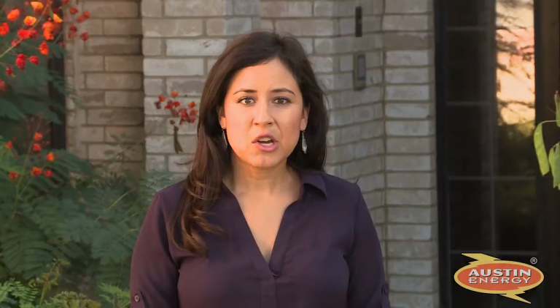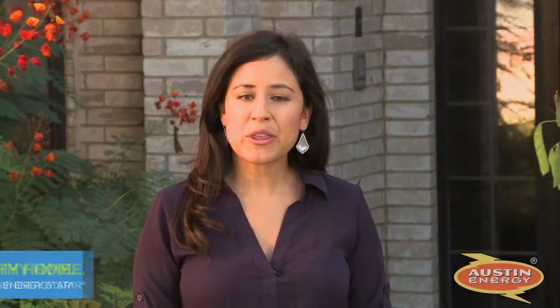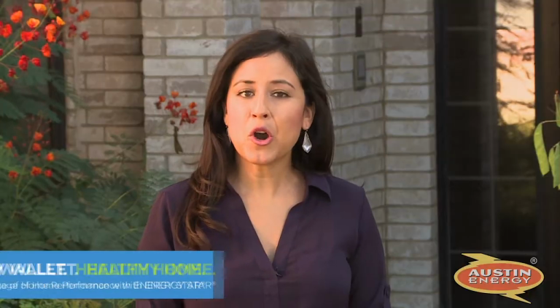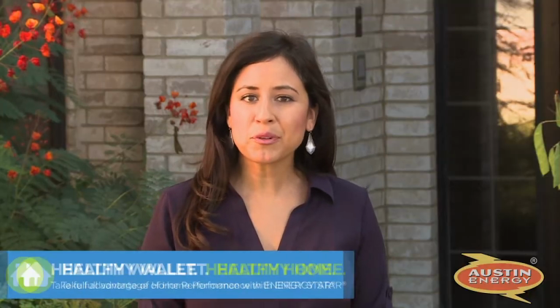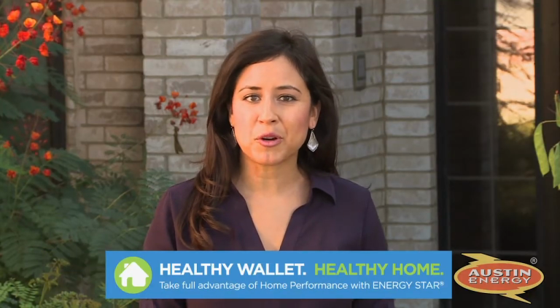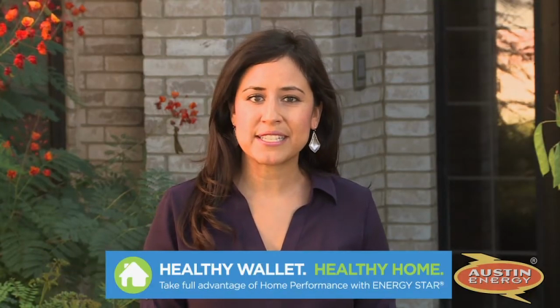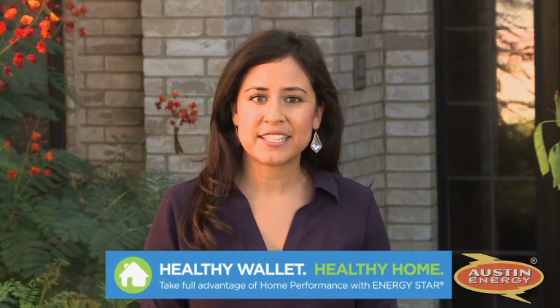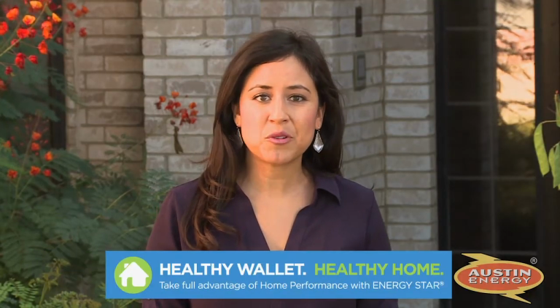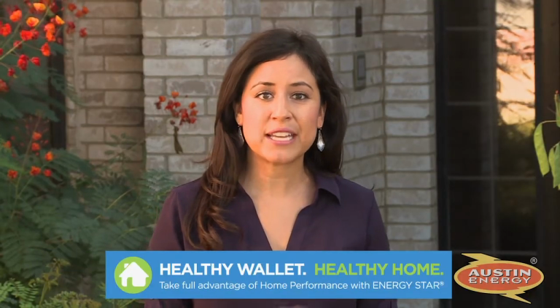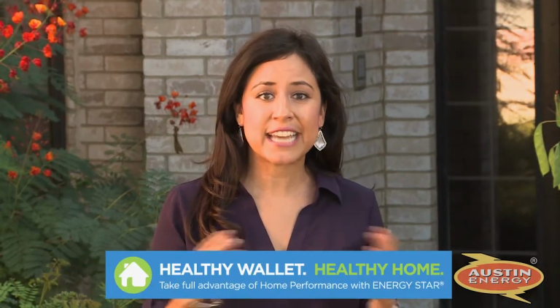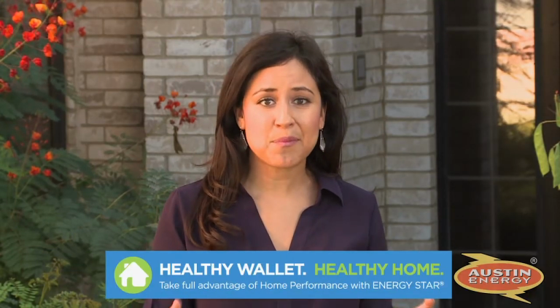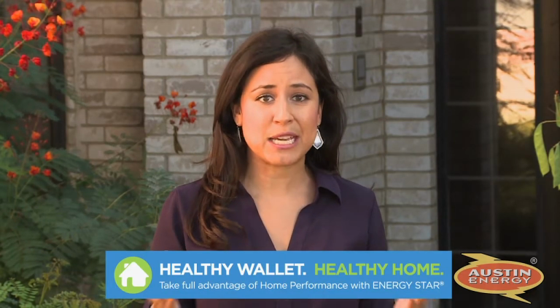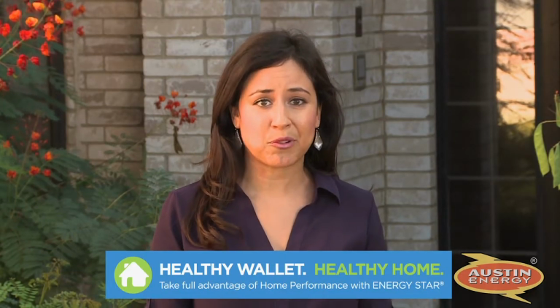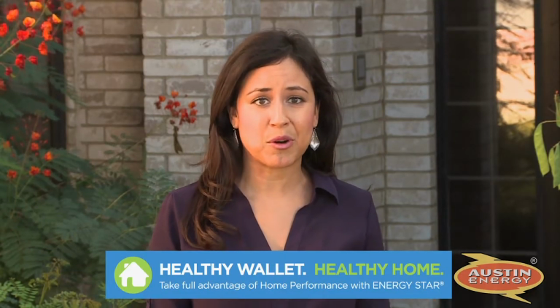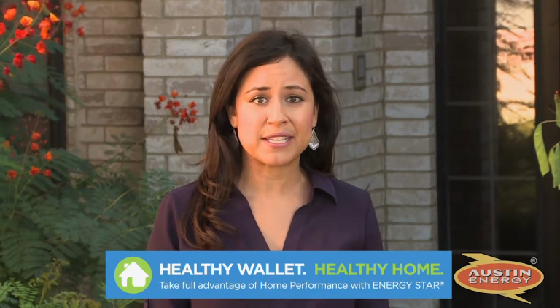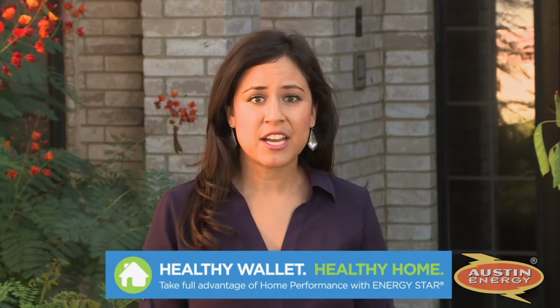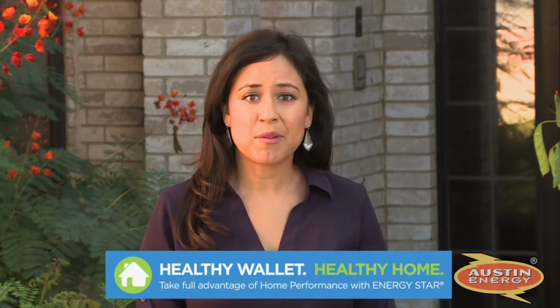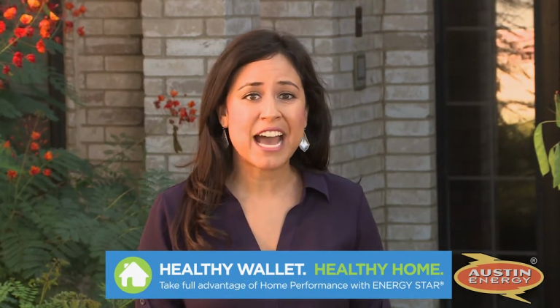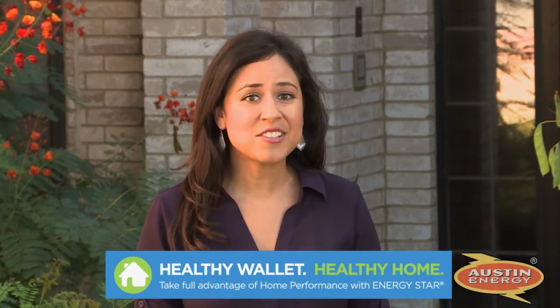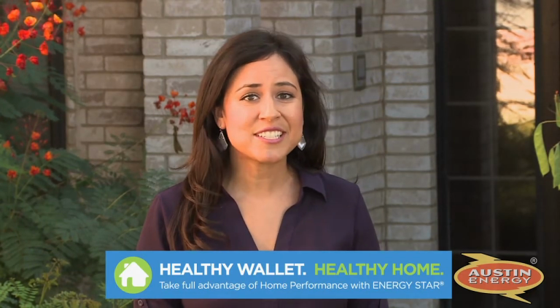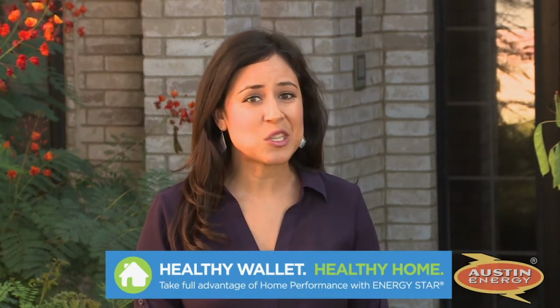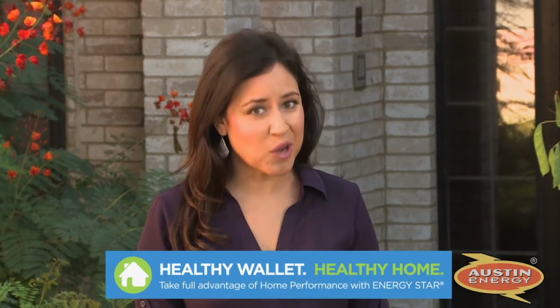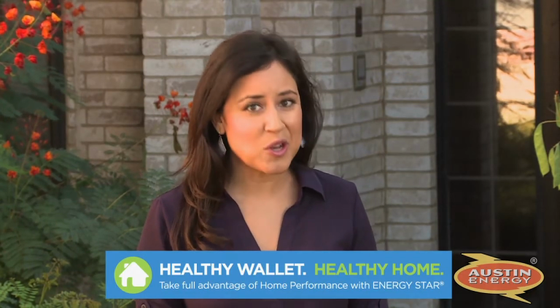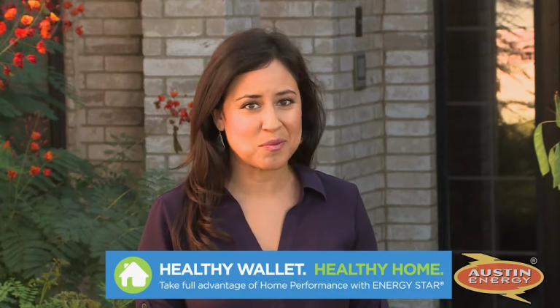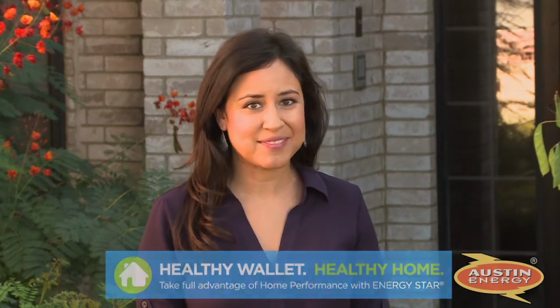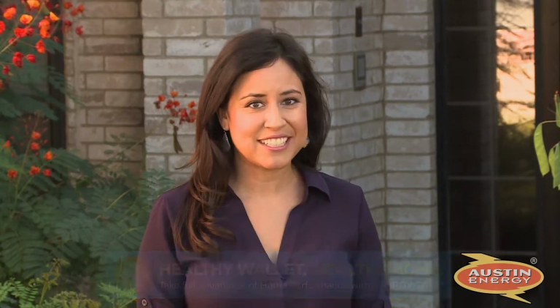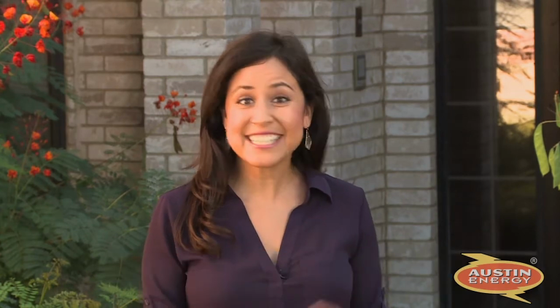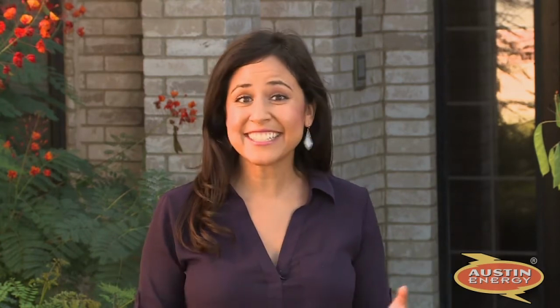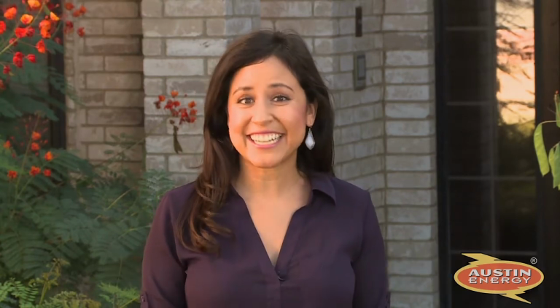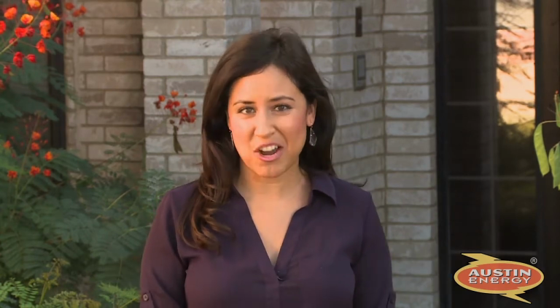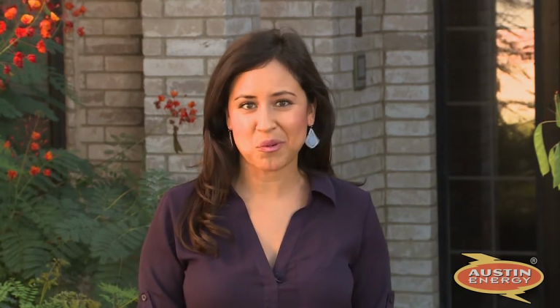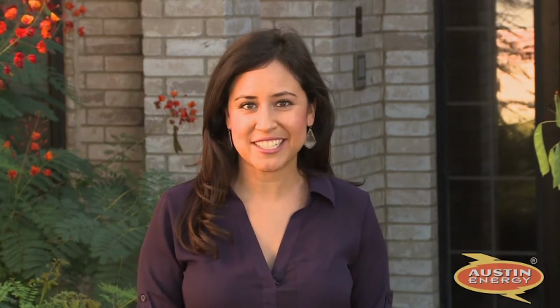With home performance, you can get peak performance from the house you call home. Let's take a look at how it works.